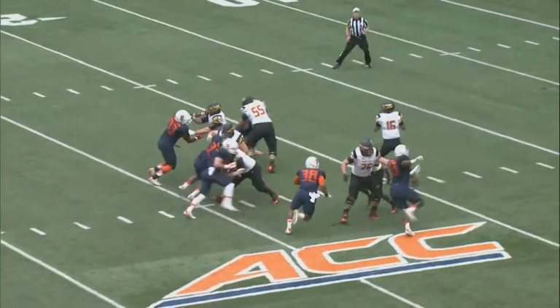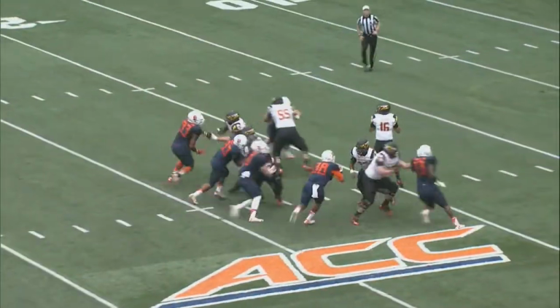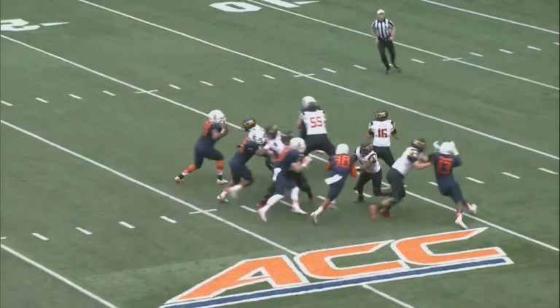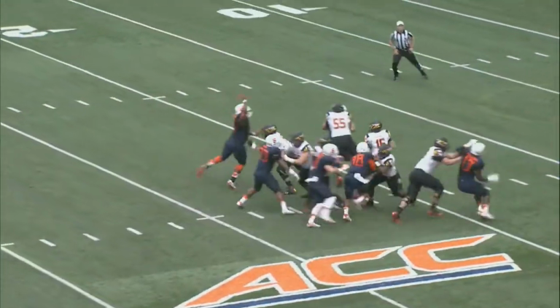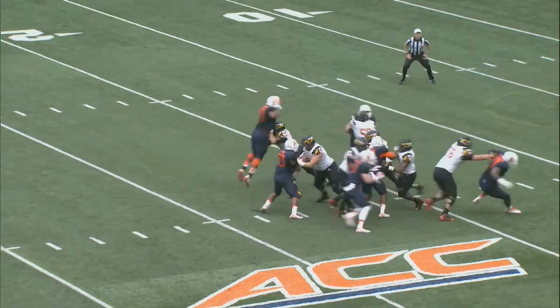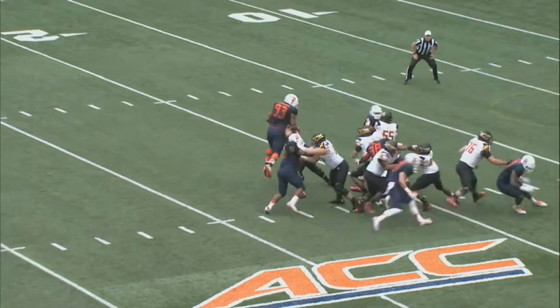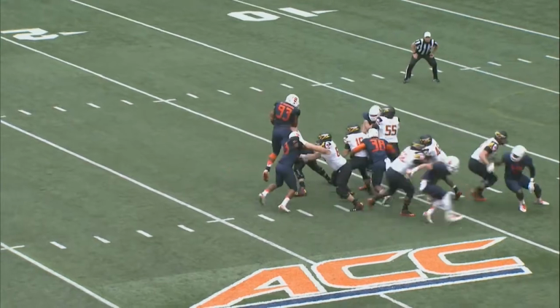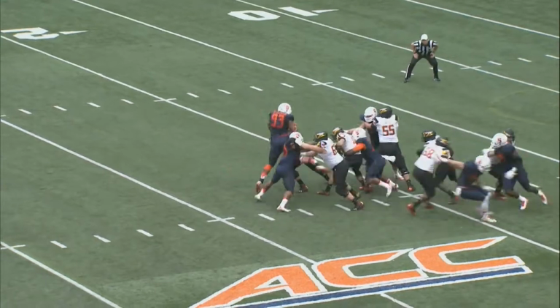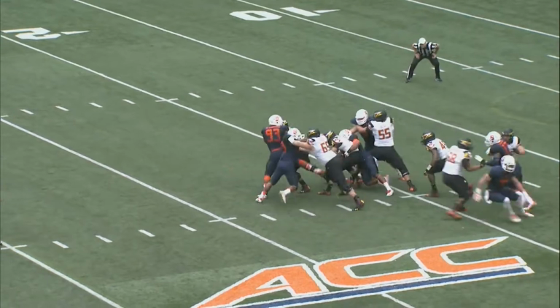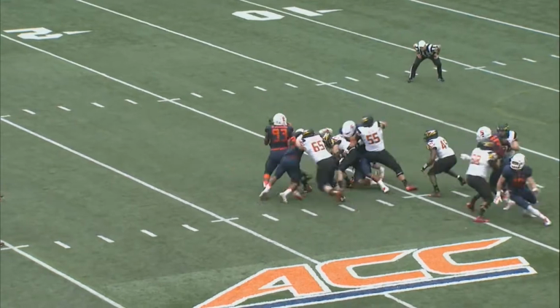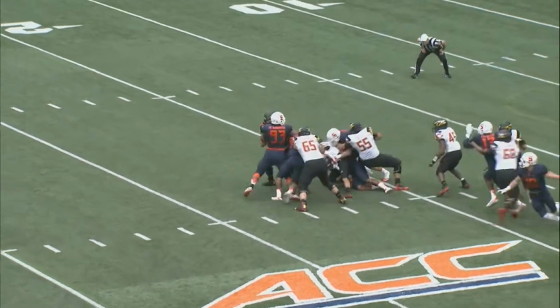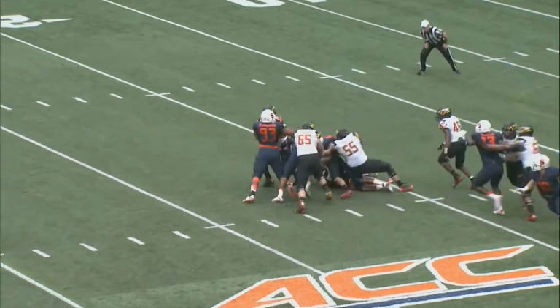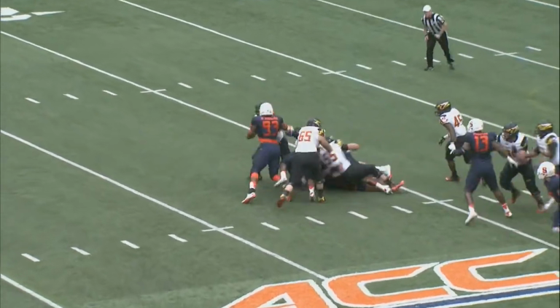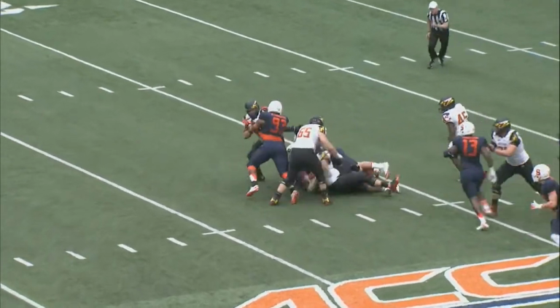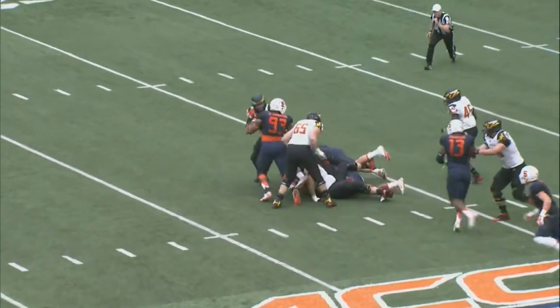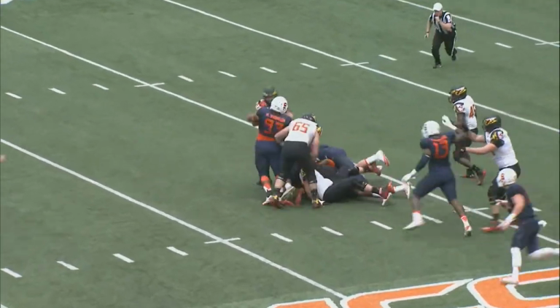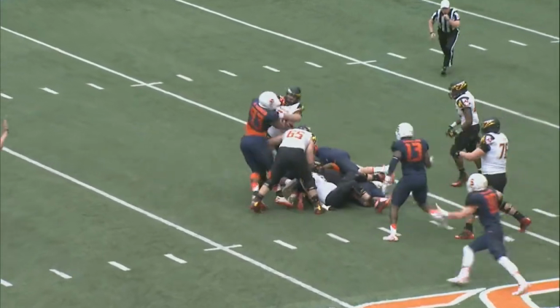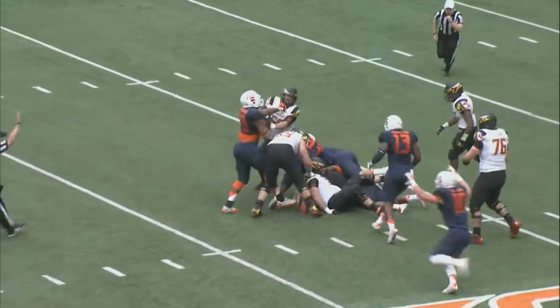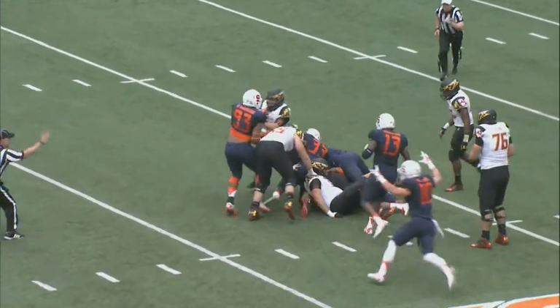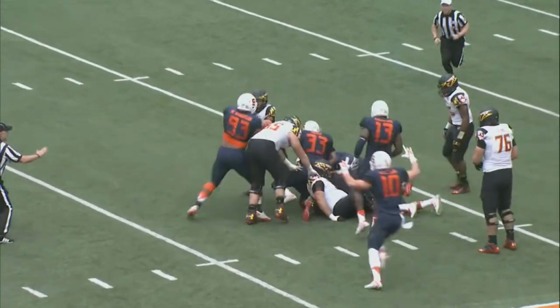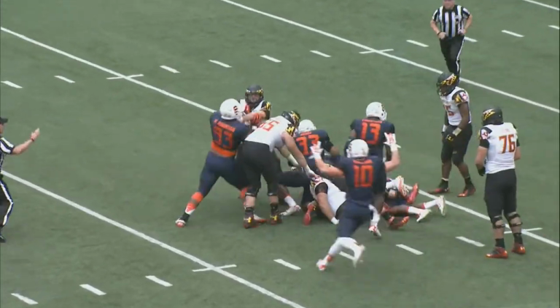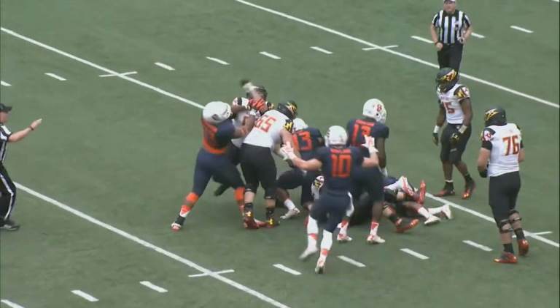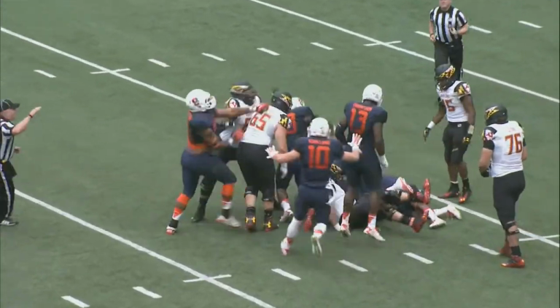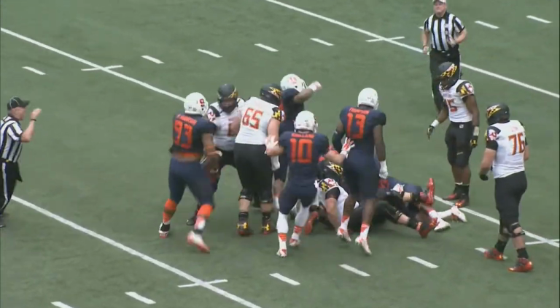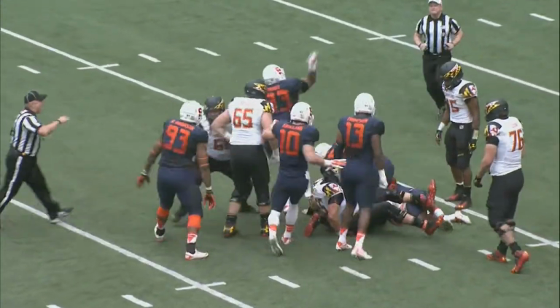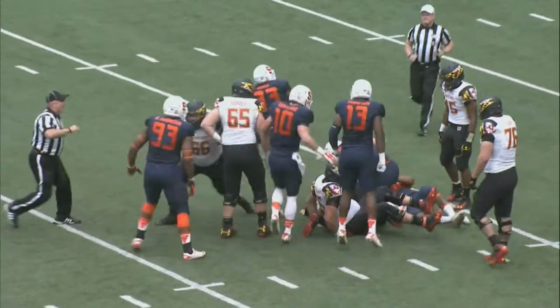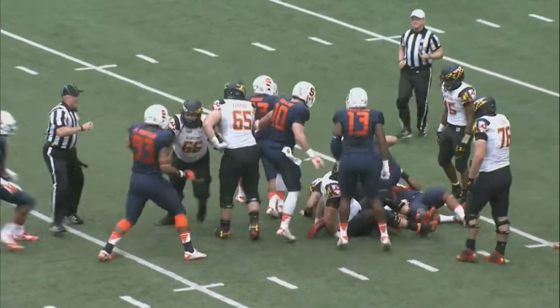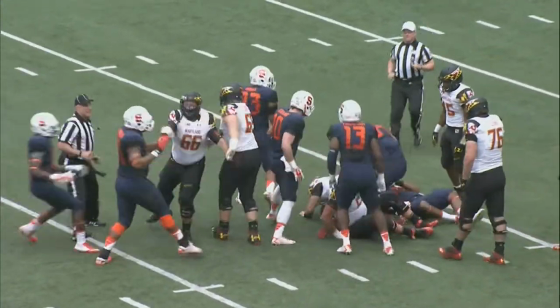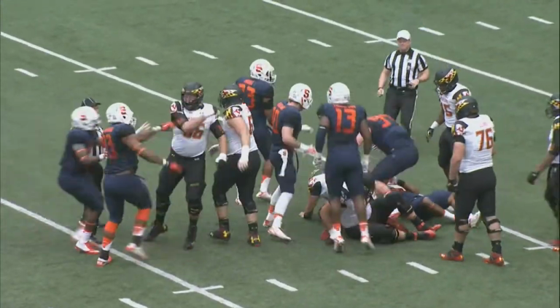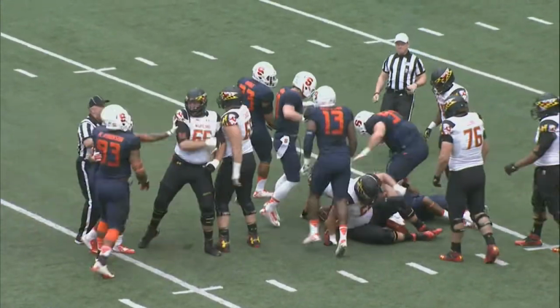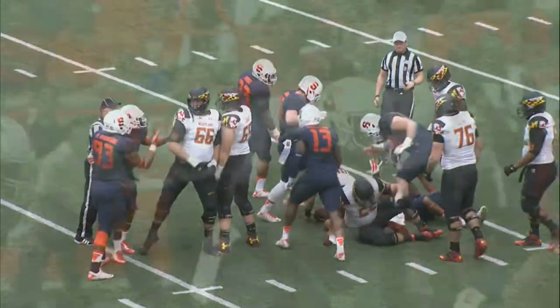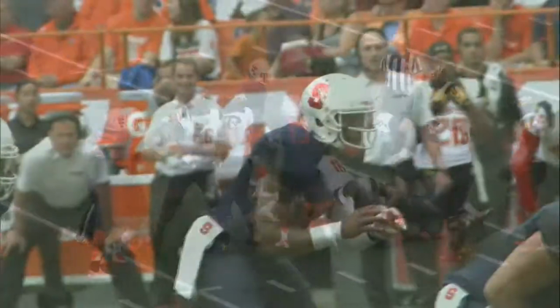Brown with the snap, looking right, pressure — pocket collapses. He is sacked at the 21-yard line.